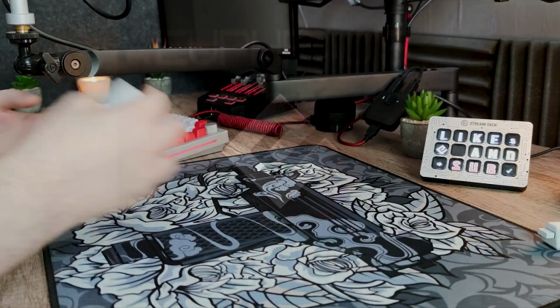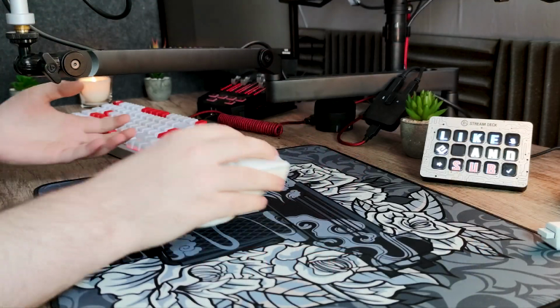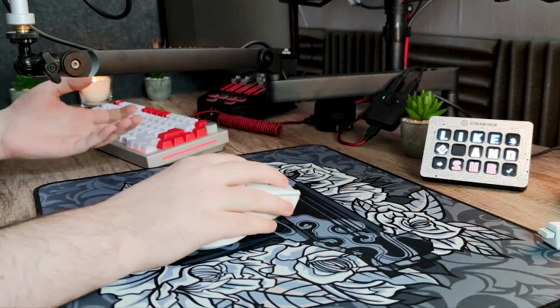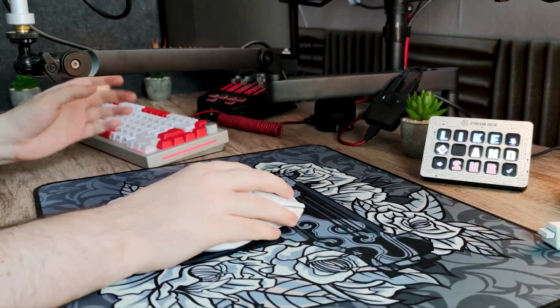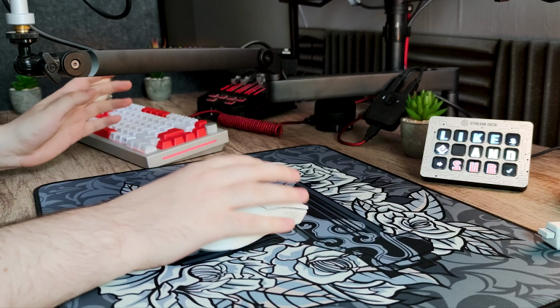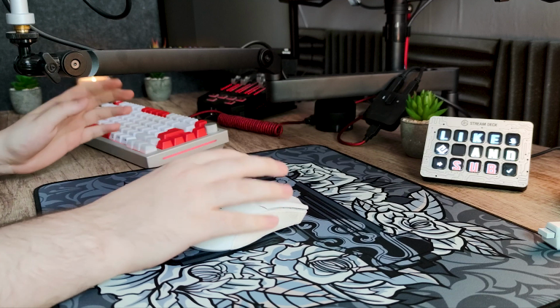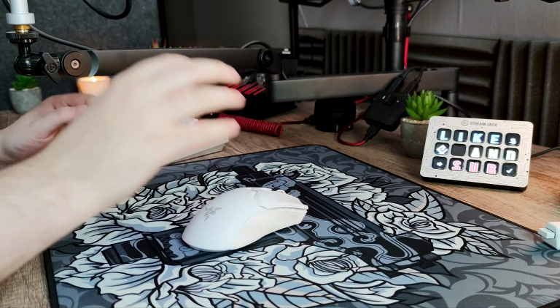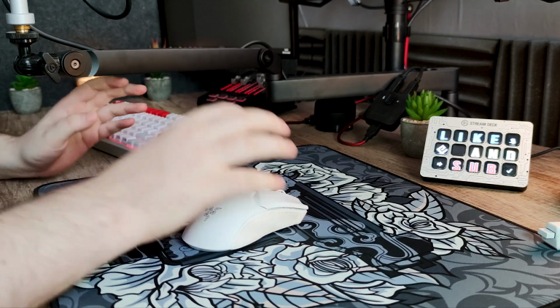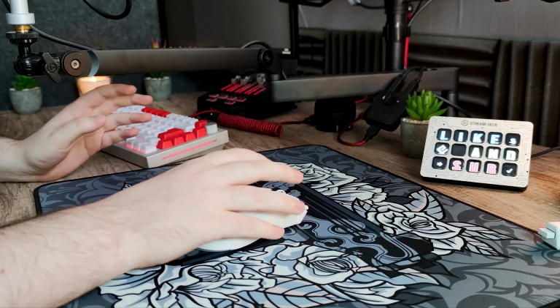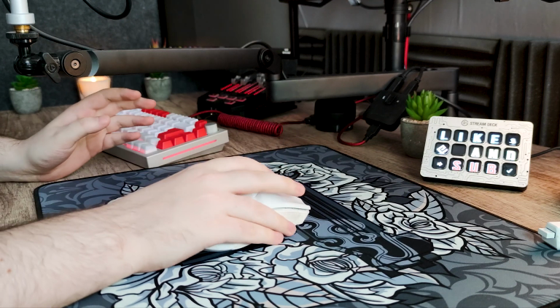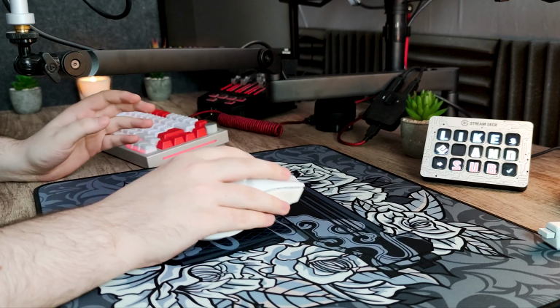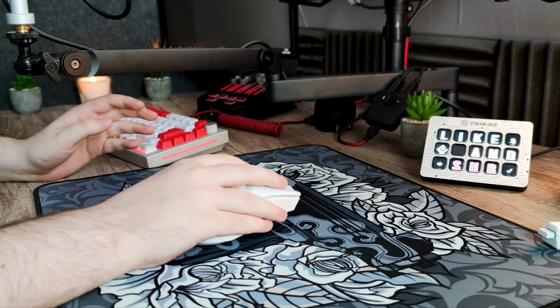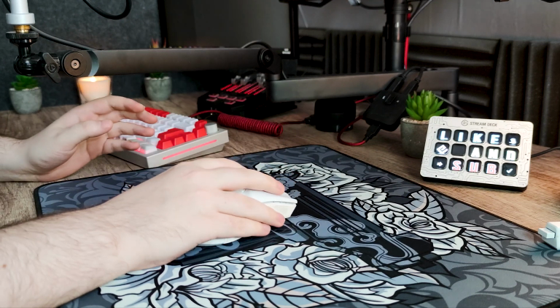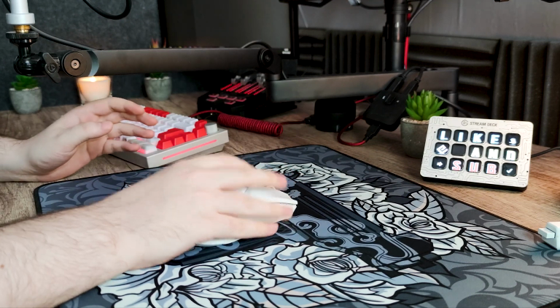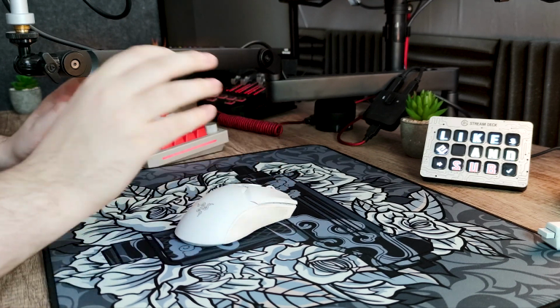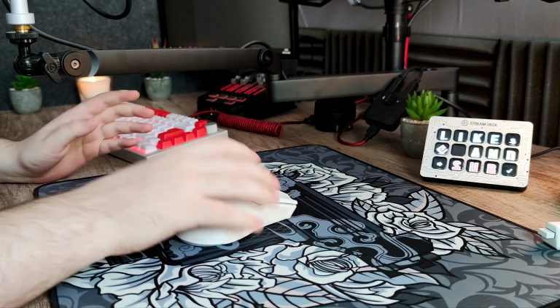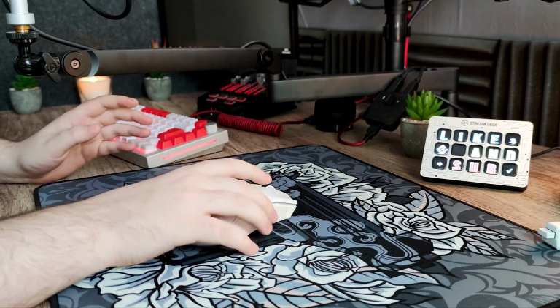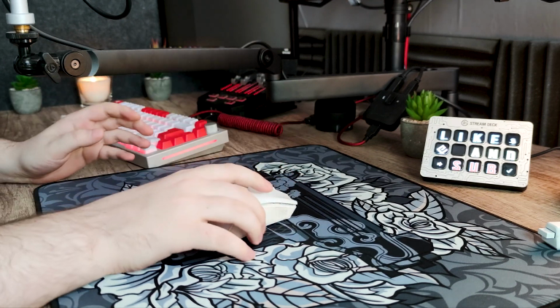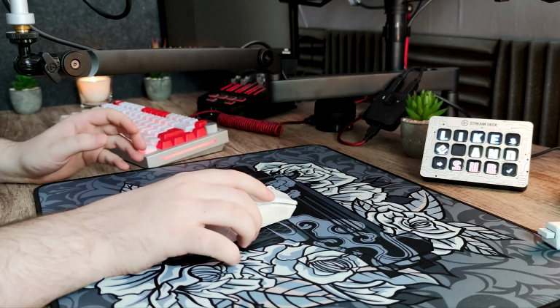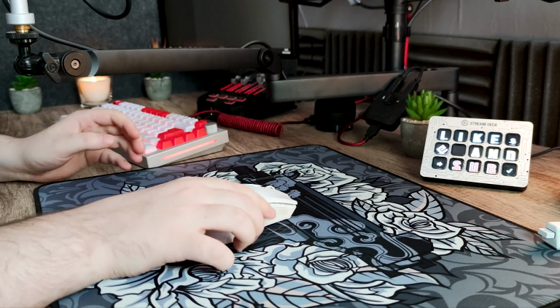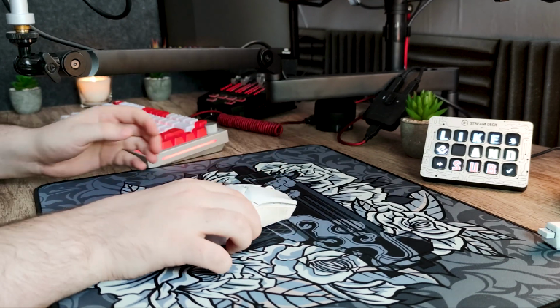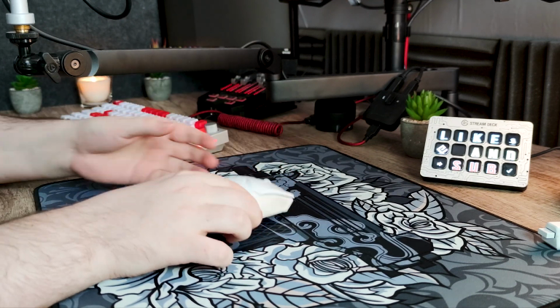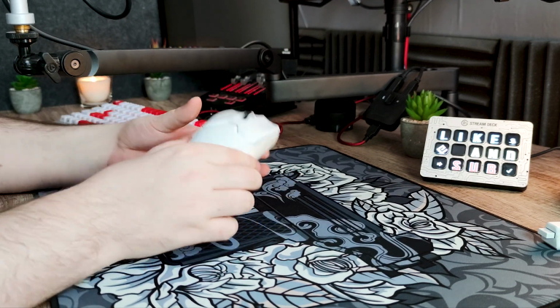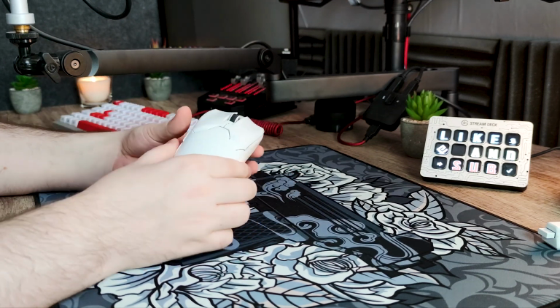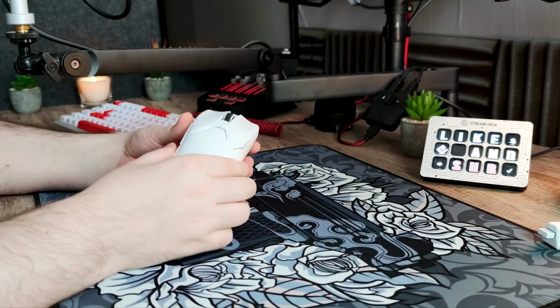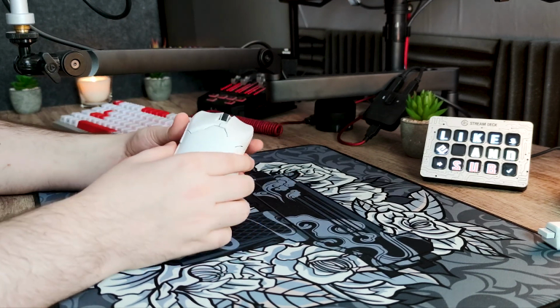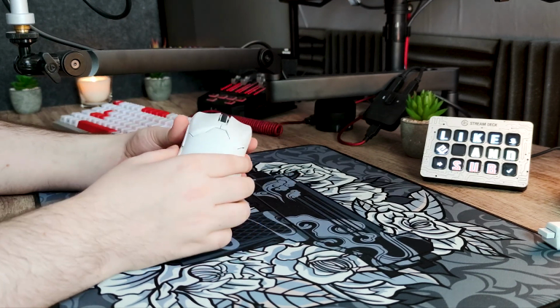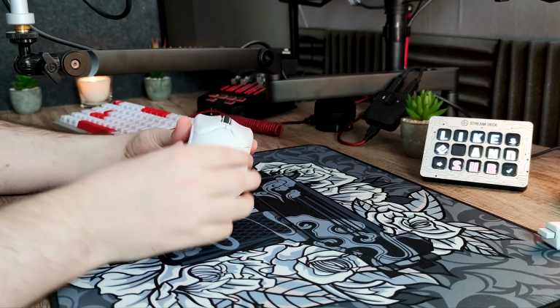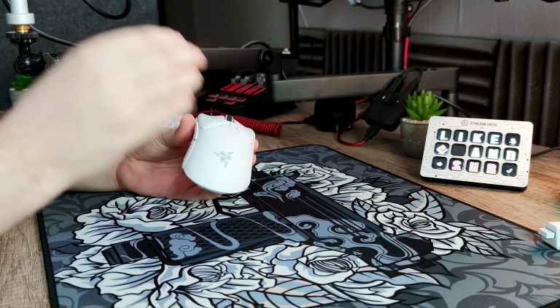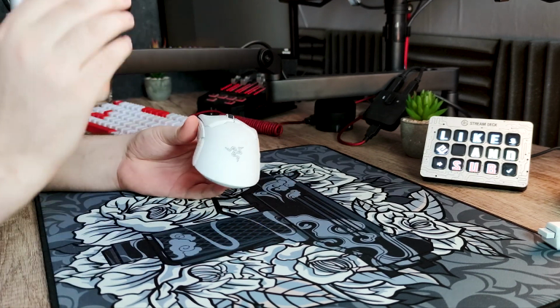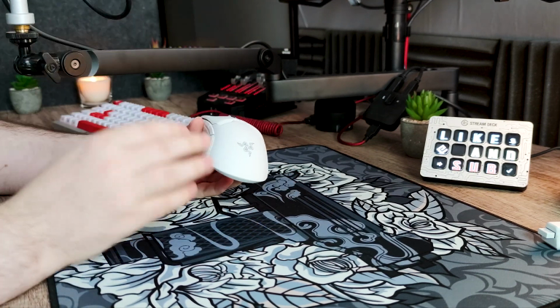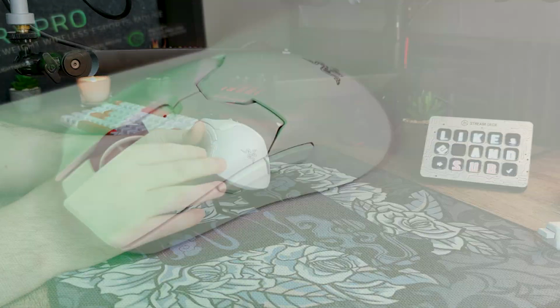Salut YouTube, j'espère que tout va bien pour vous aujourd'hui car c'est un grand jour. Nous allons parler aujourd'hui de la nouvelle souris de Razer, la Viper V2 Pro.